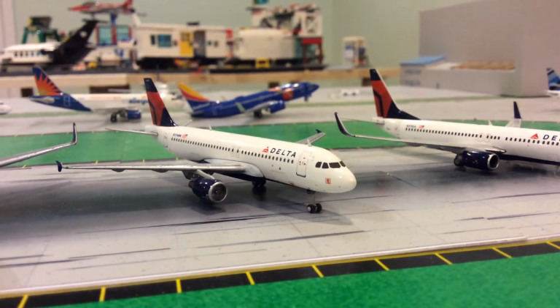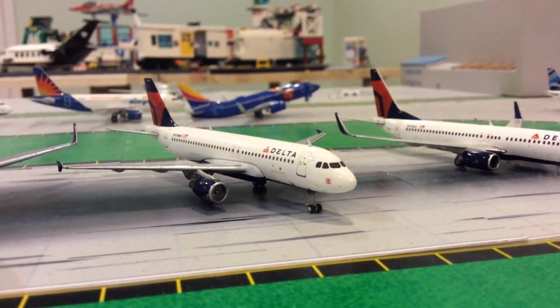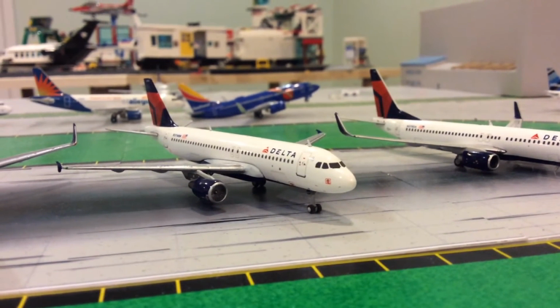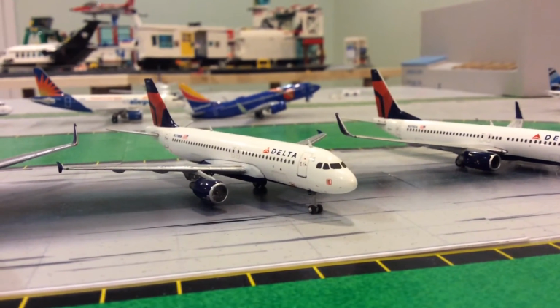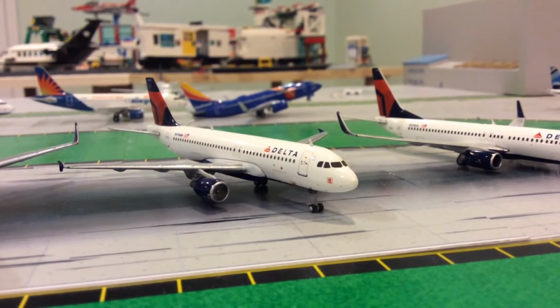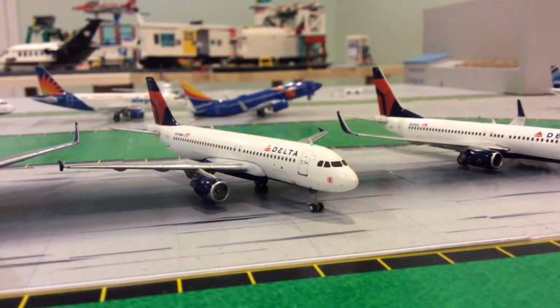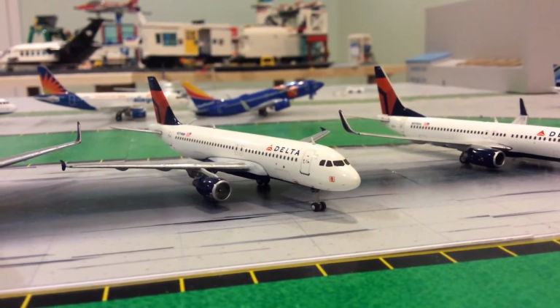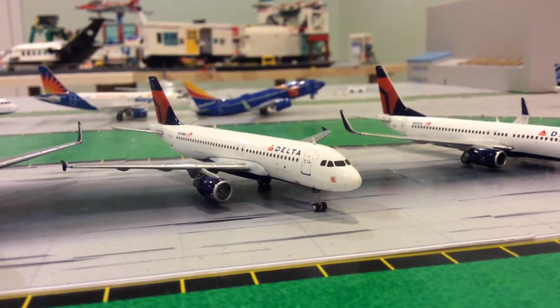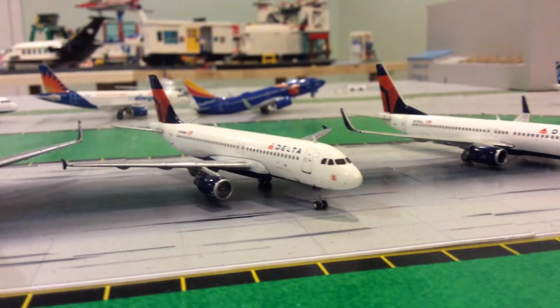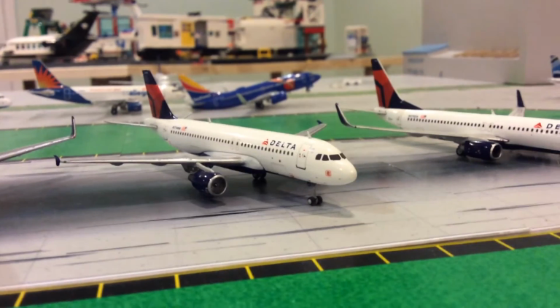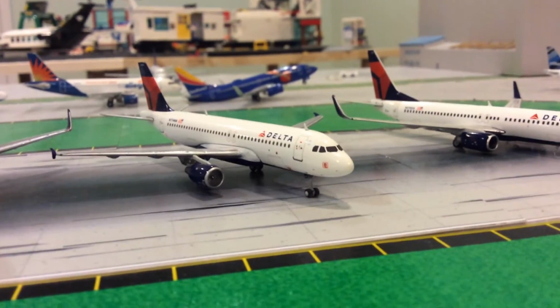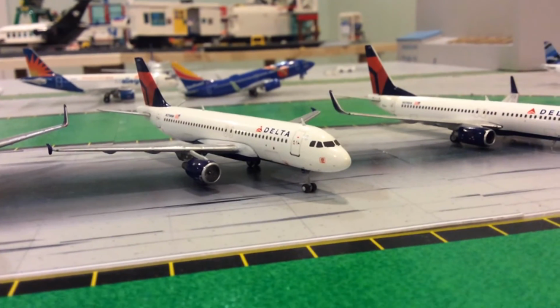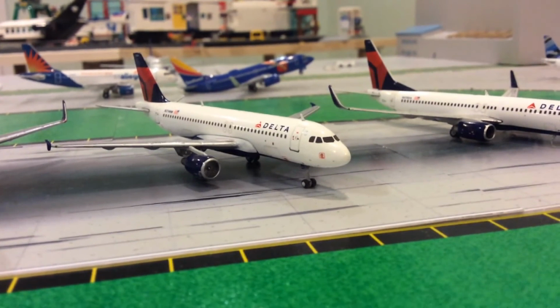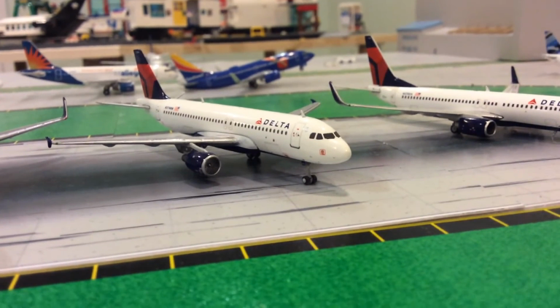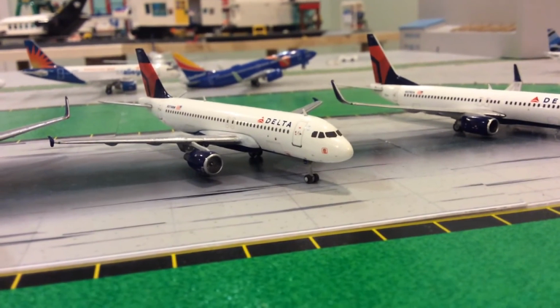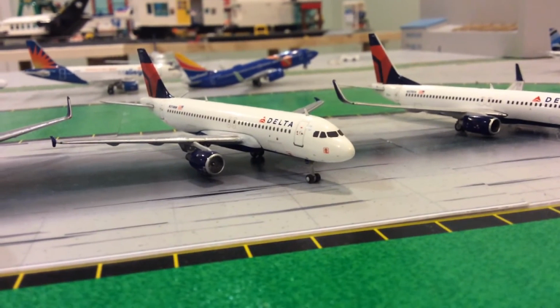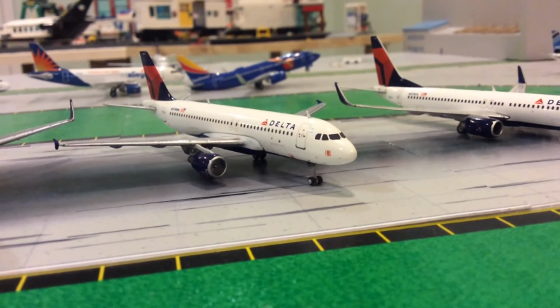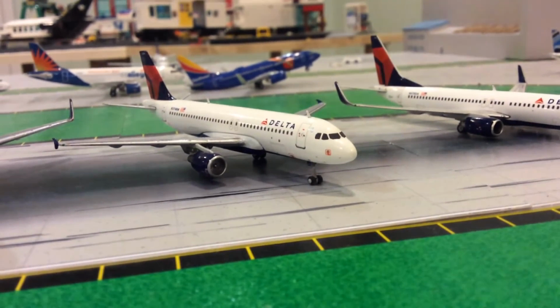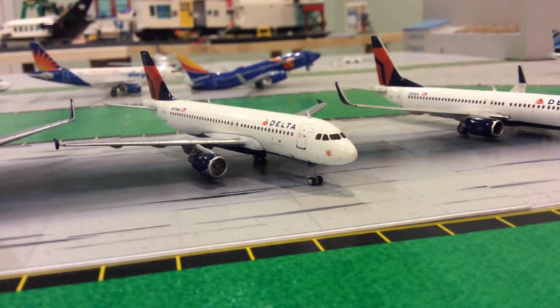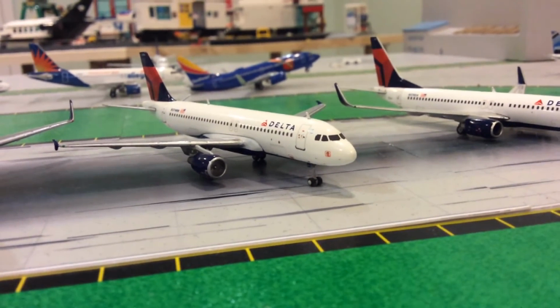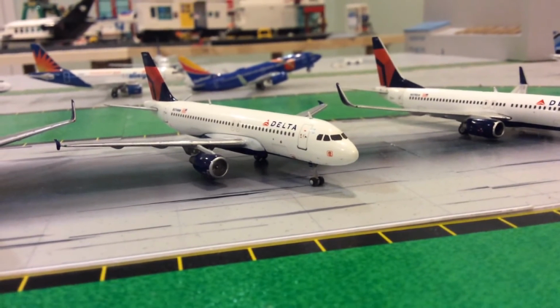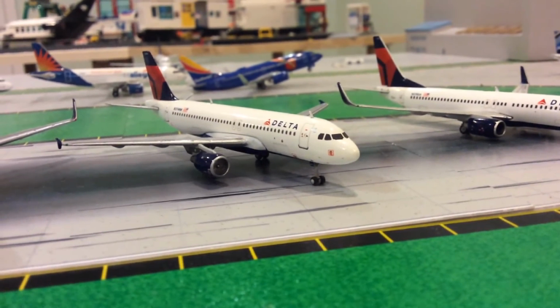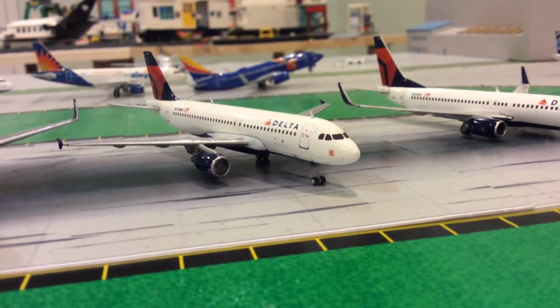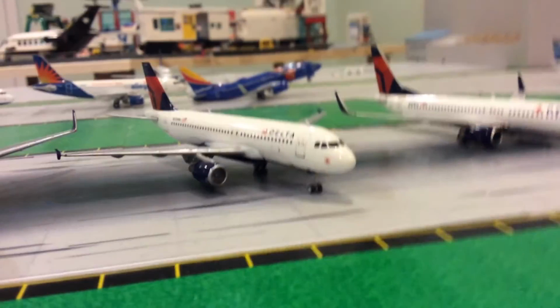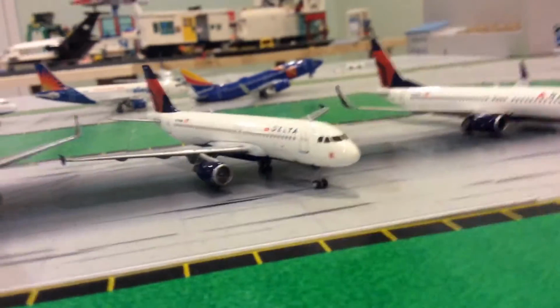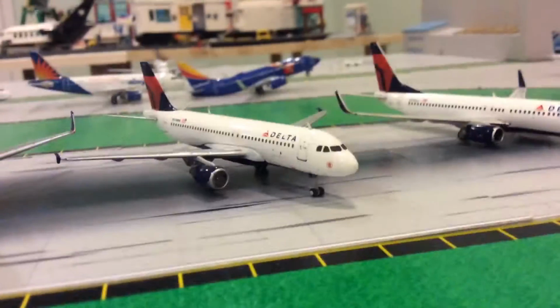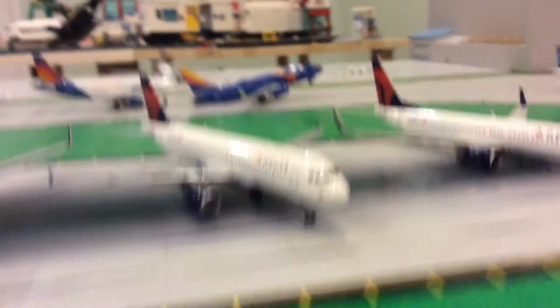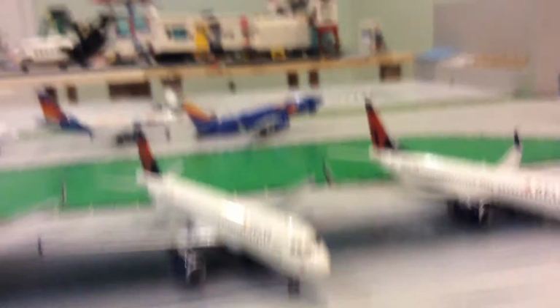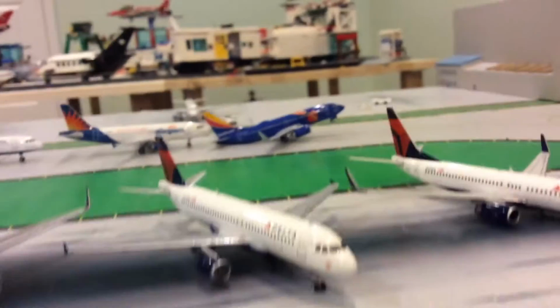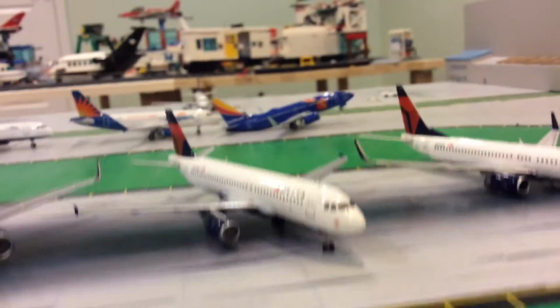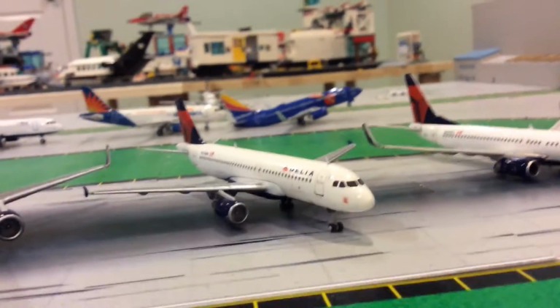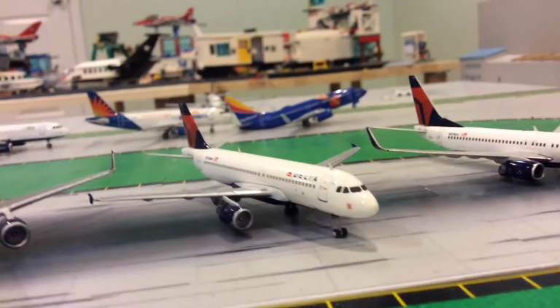This is the Delta A320 by Gemini Jets. I got this one around December or November, for my birthday or something like that.